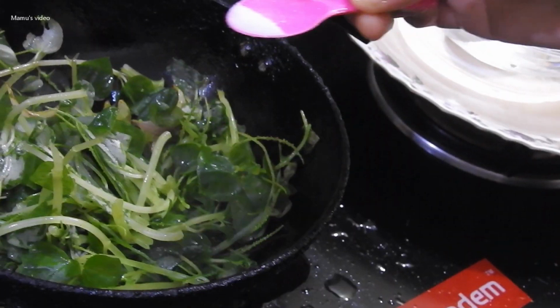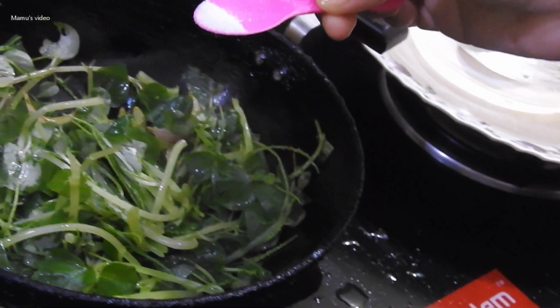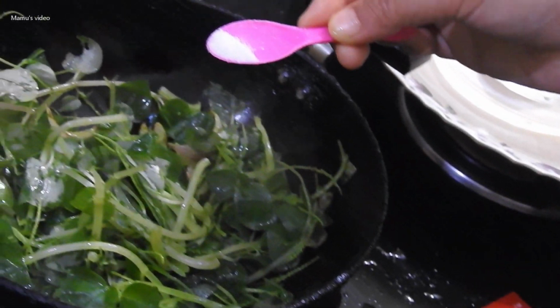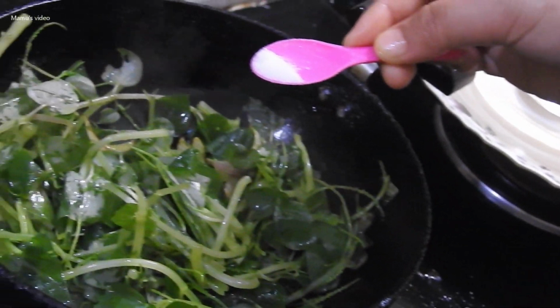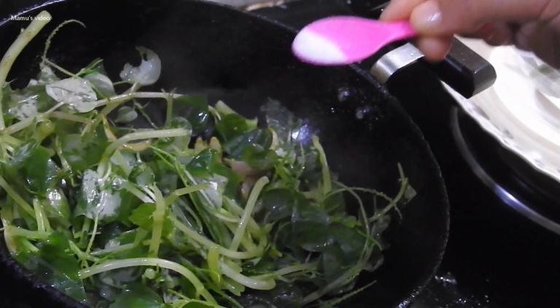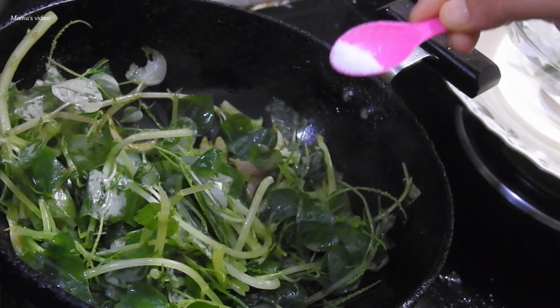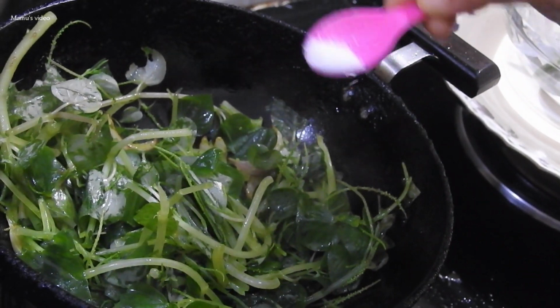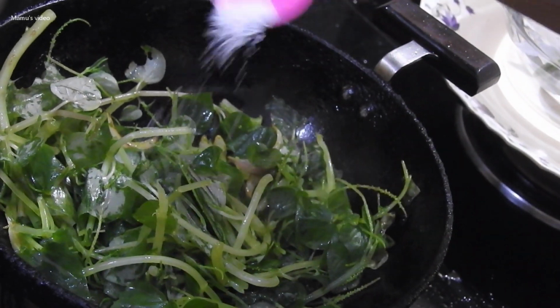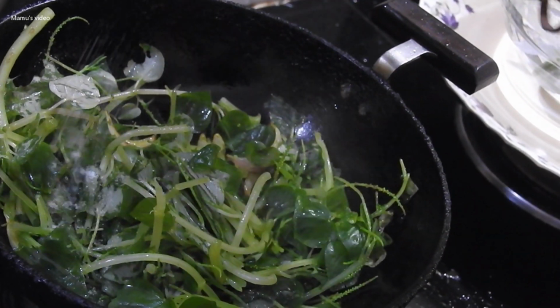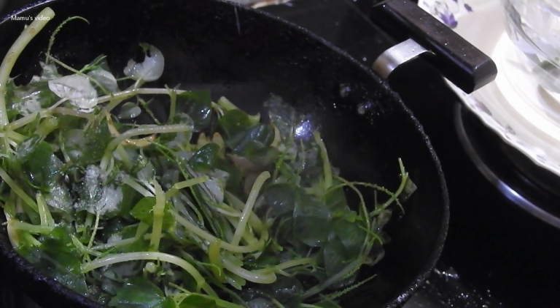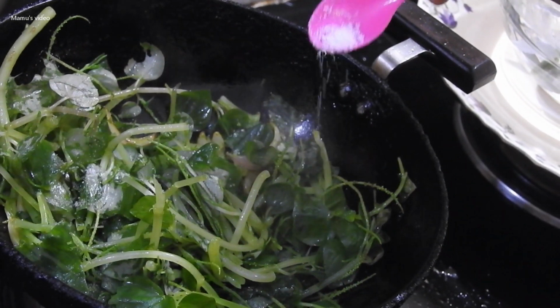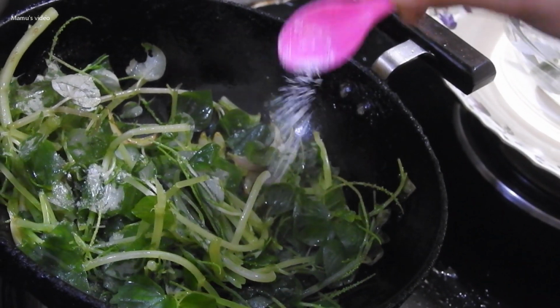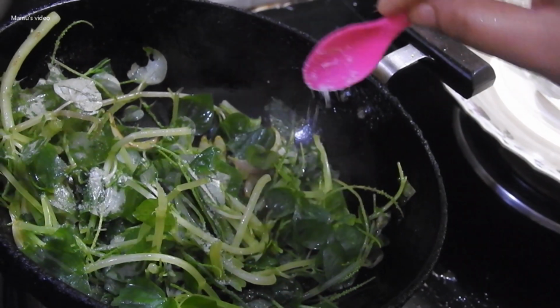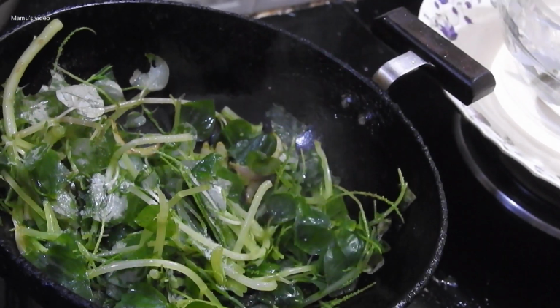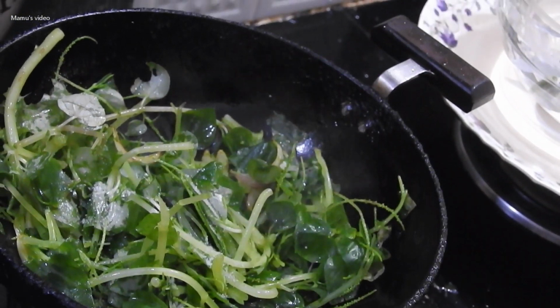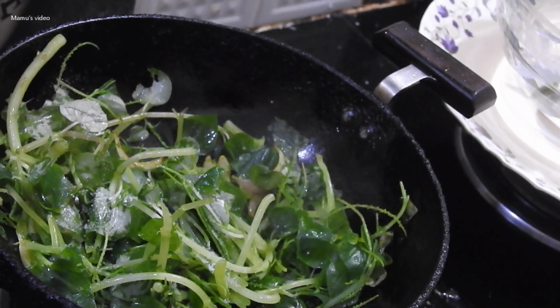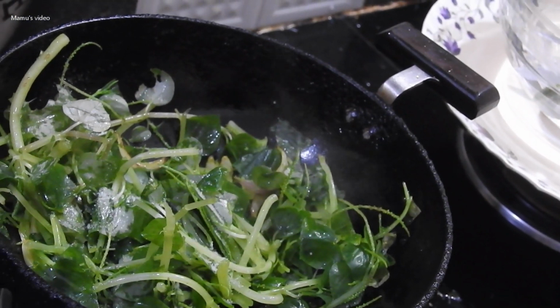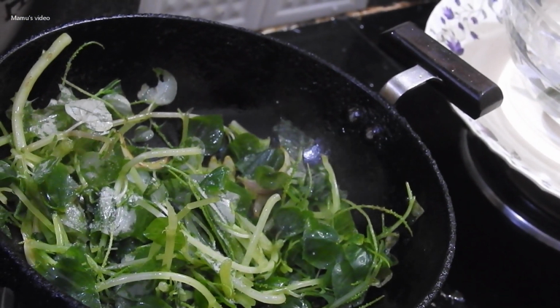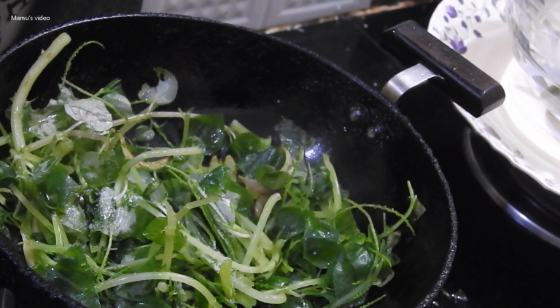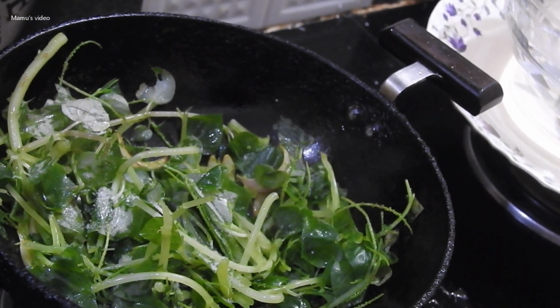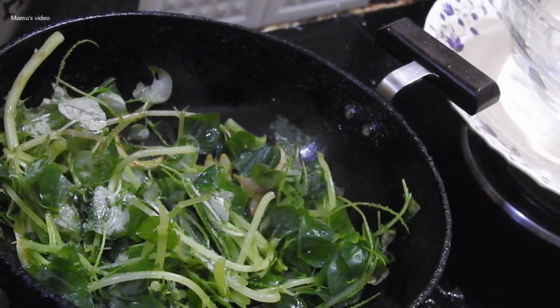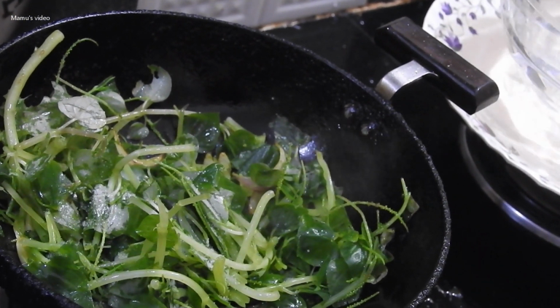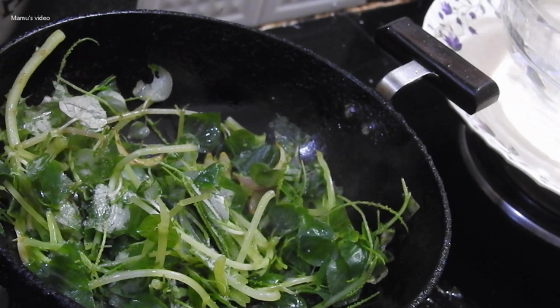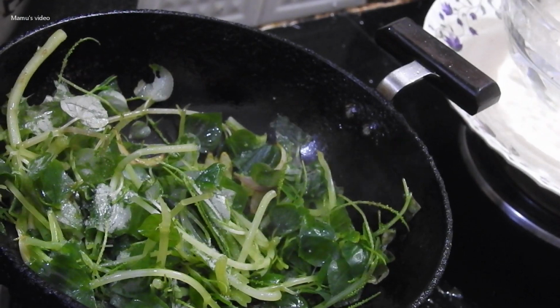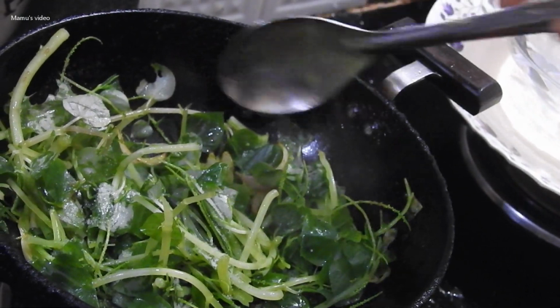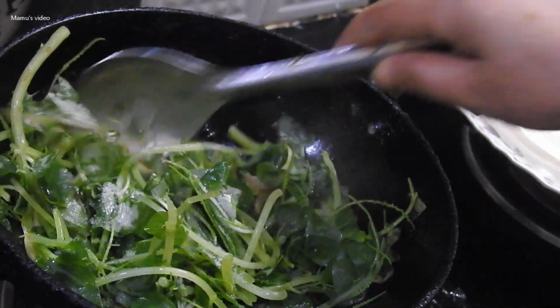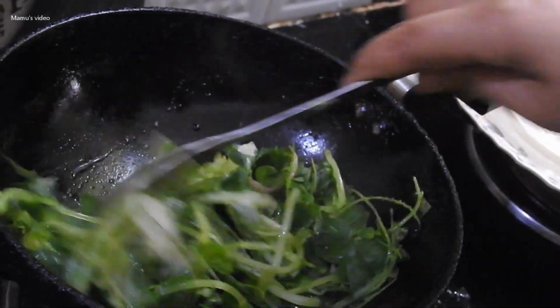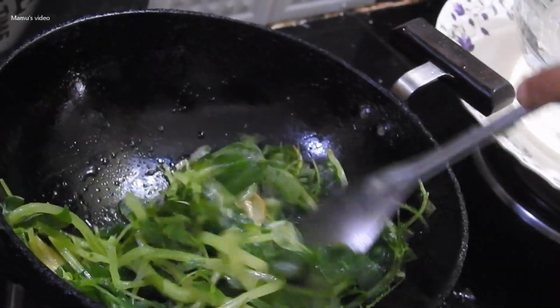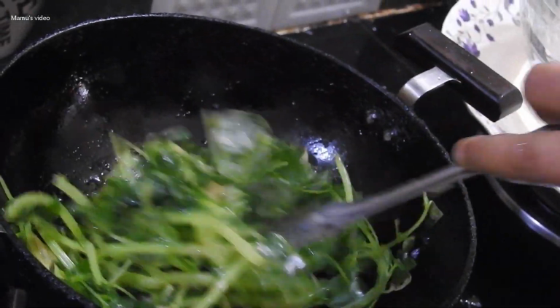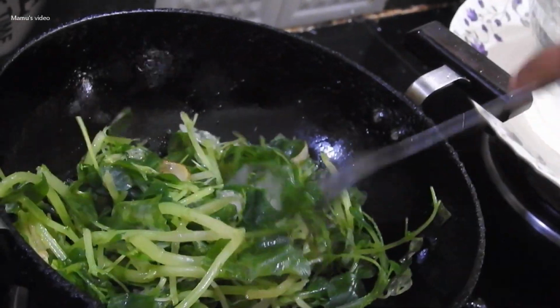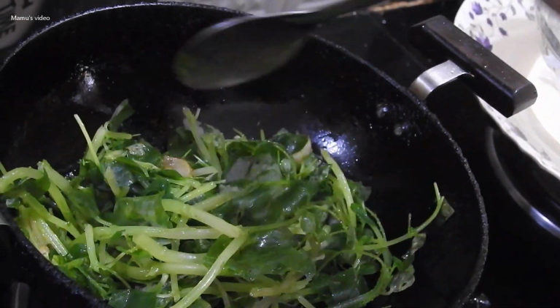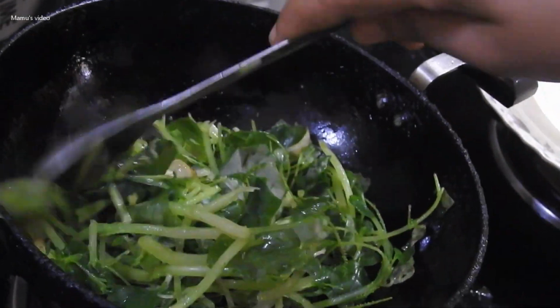After heating the oil, I am cooking it for a few minutes, then adding table salt for extra taste.